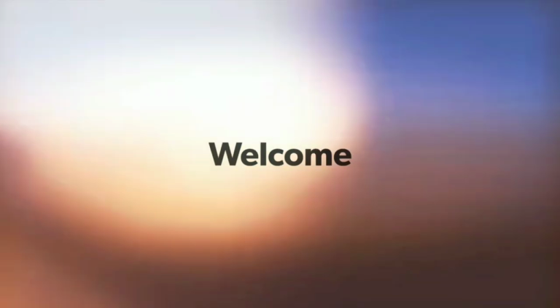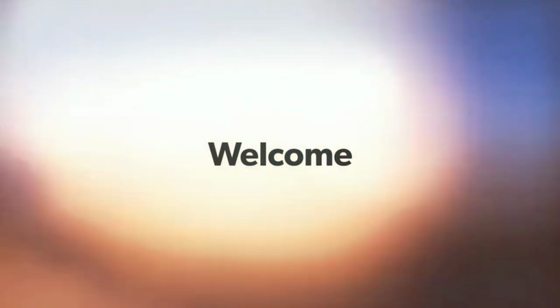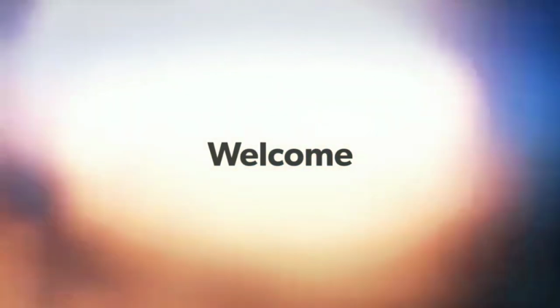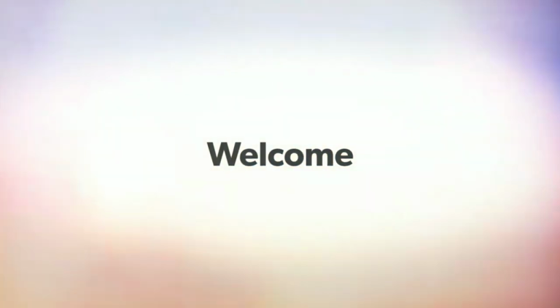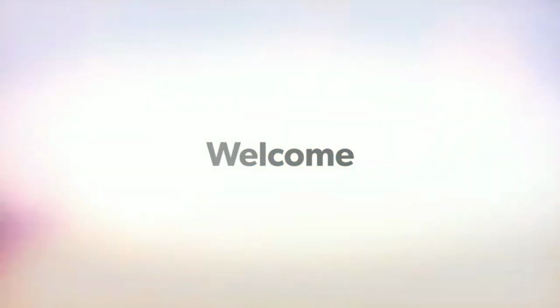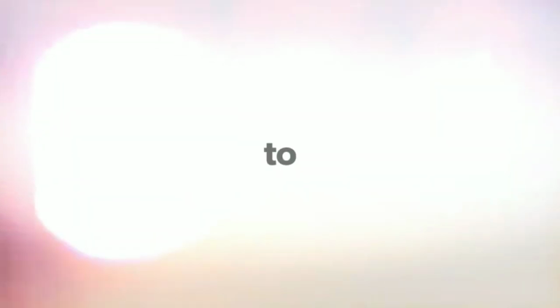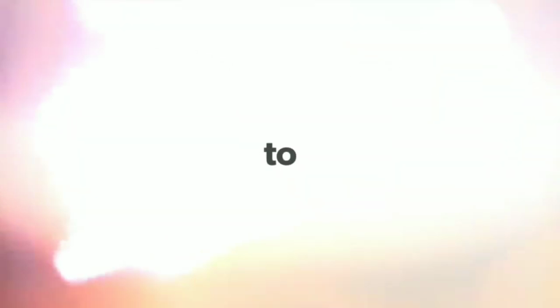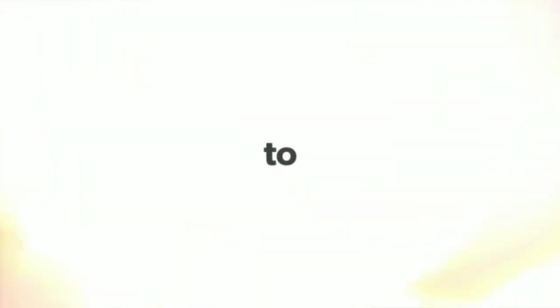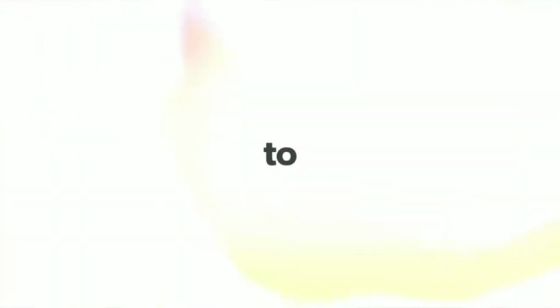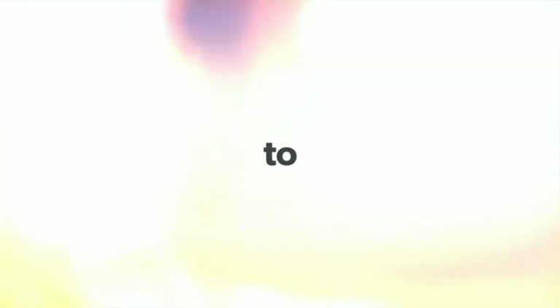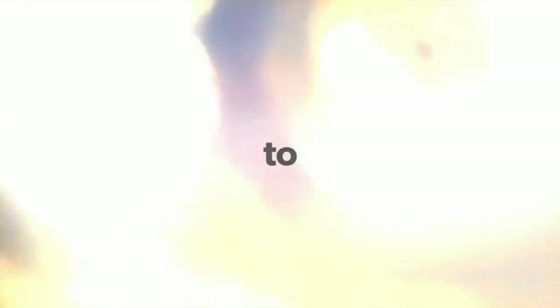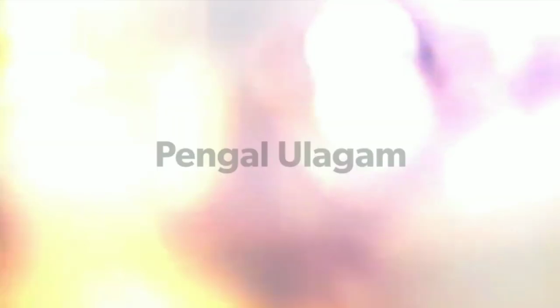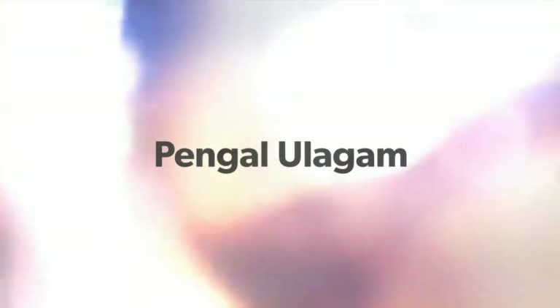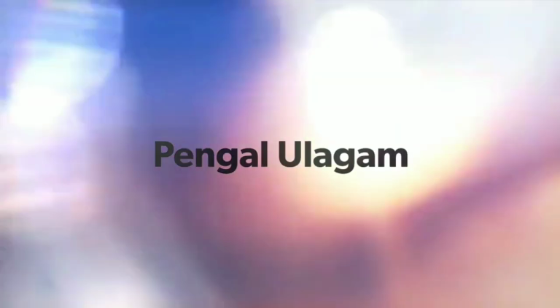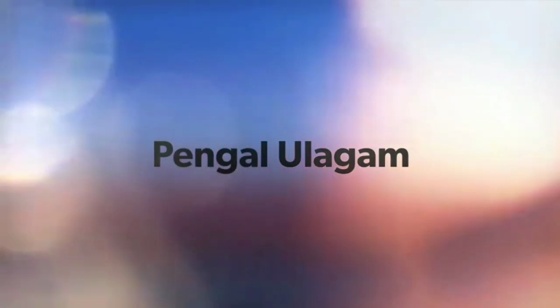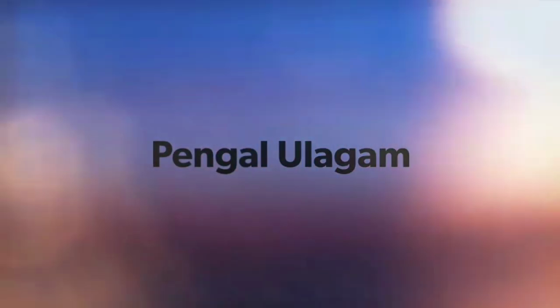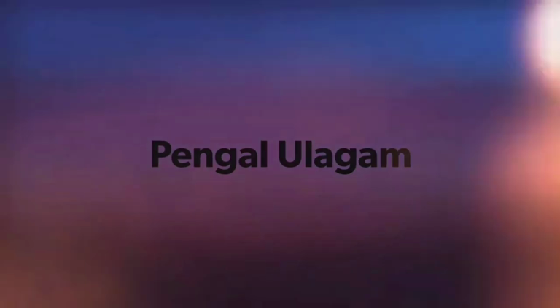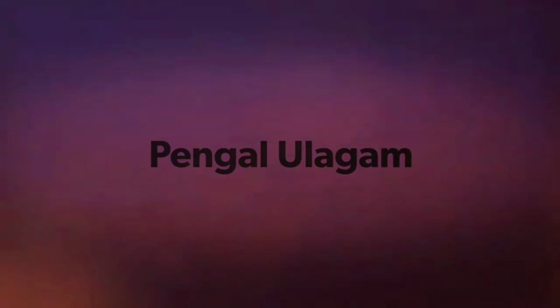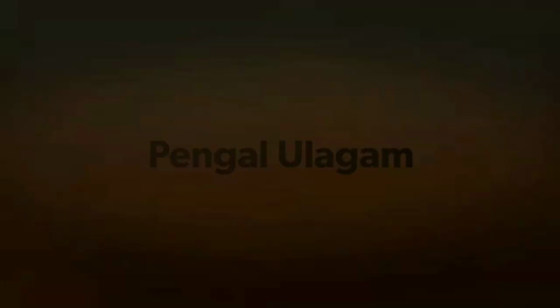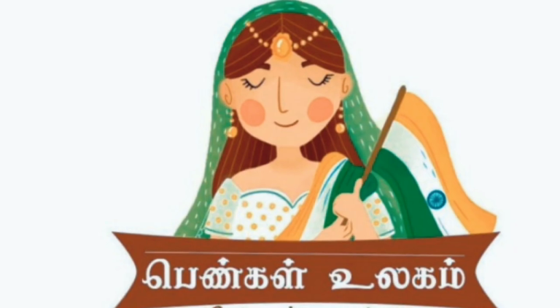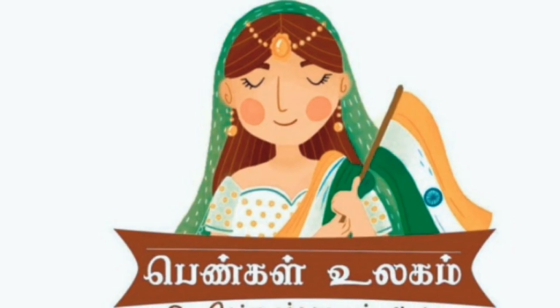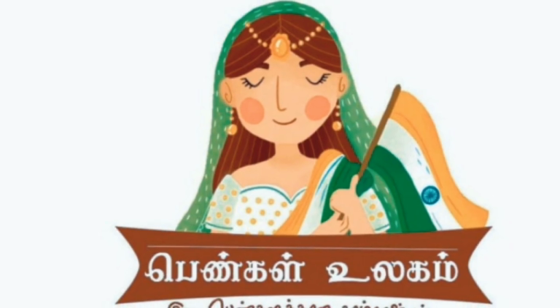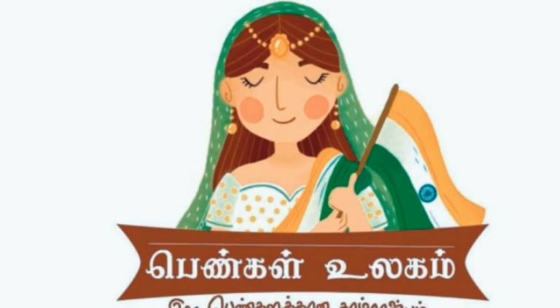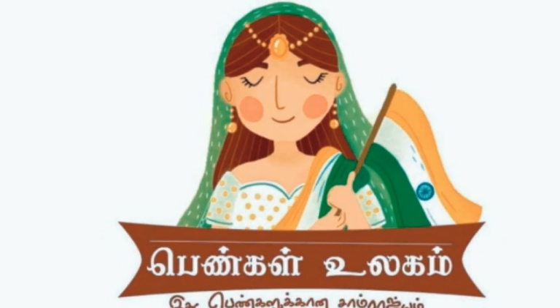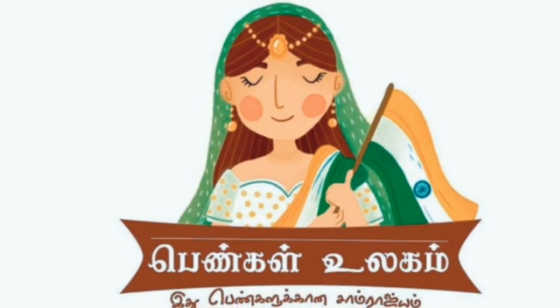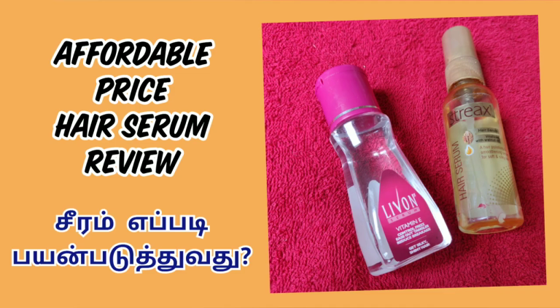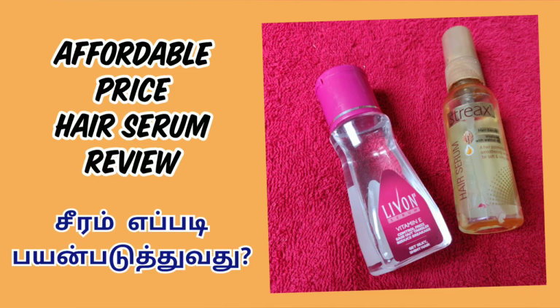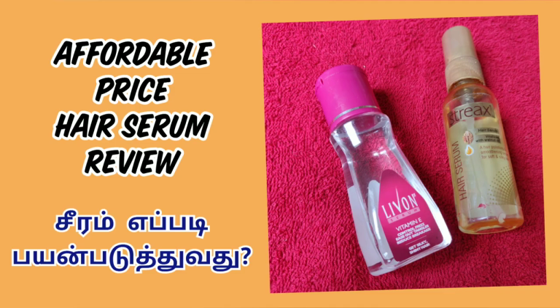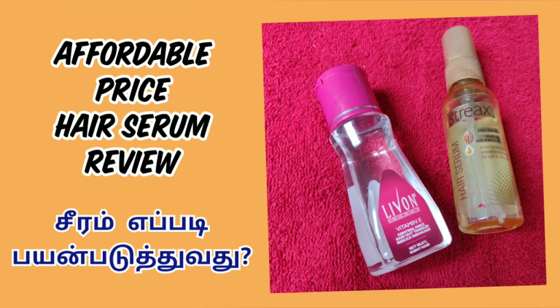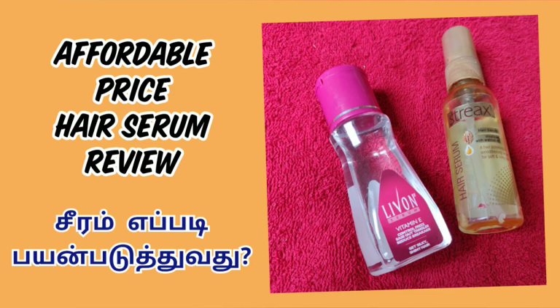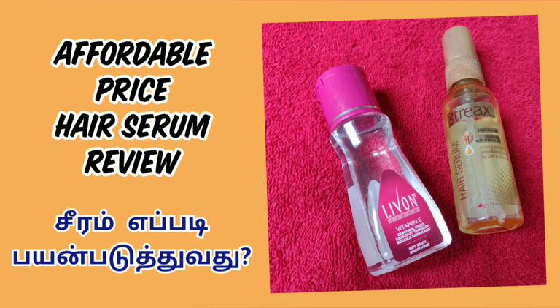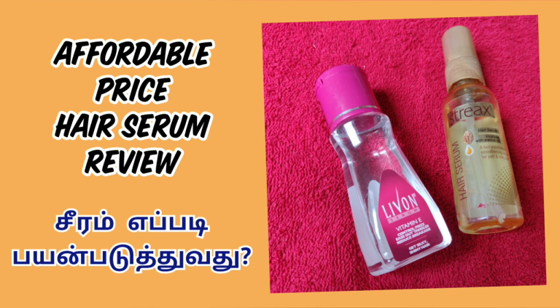Hello friends, welcome to Pengalolagam. In our channel, I will review how to use affordable range hair serums.